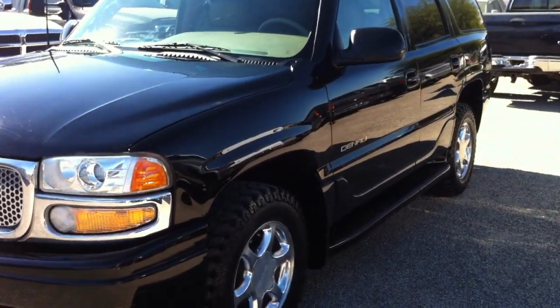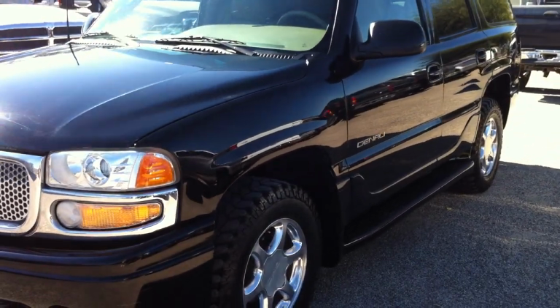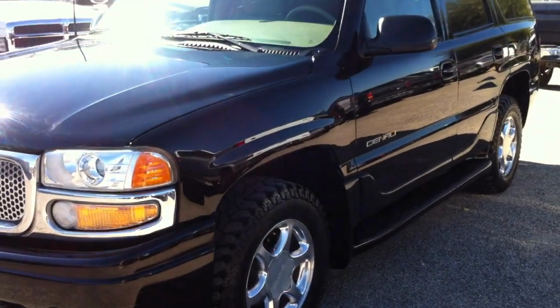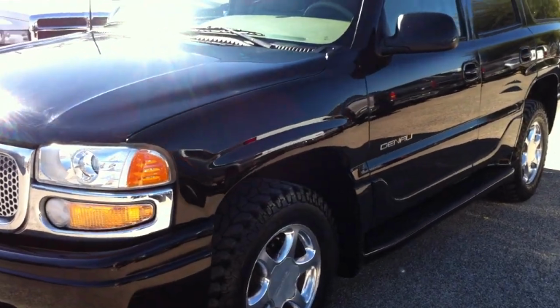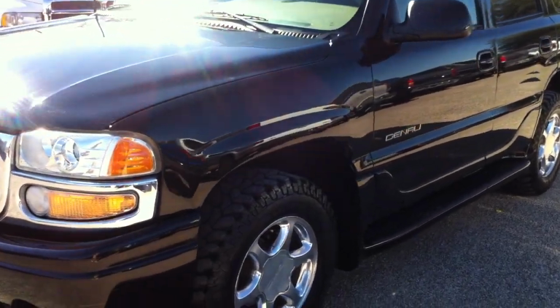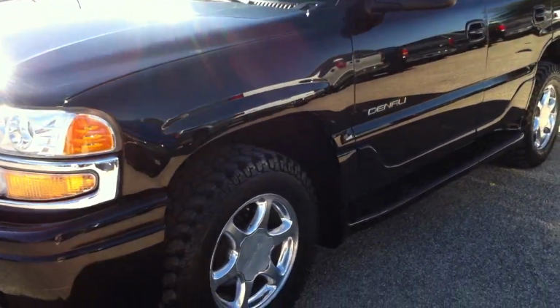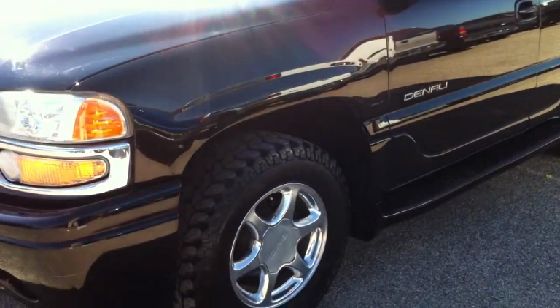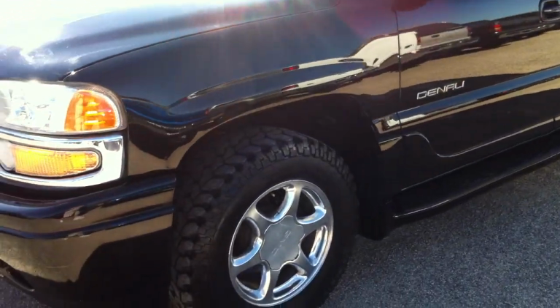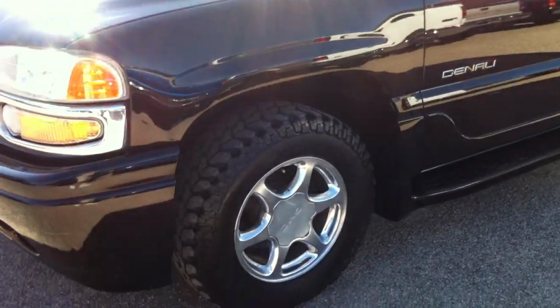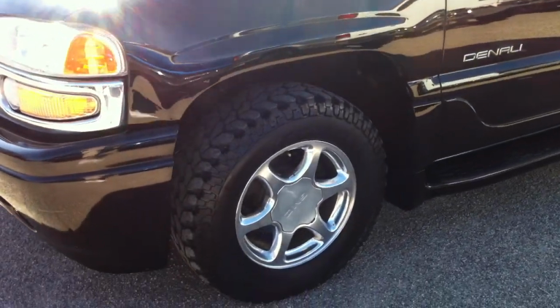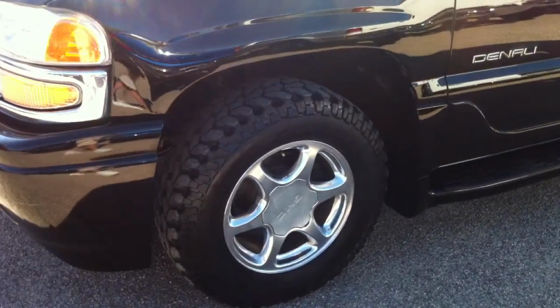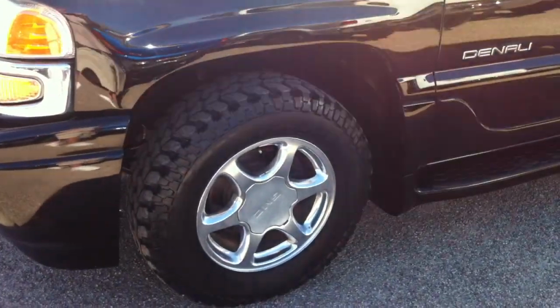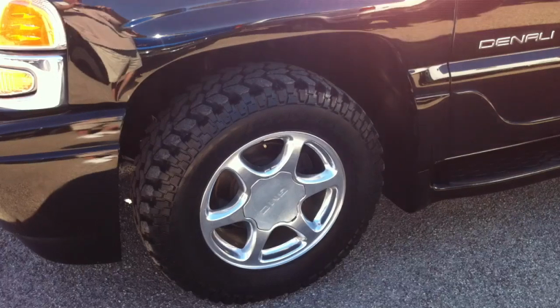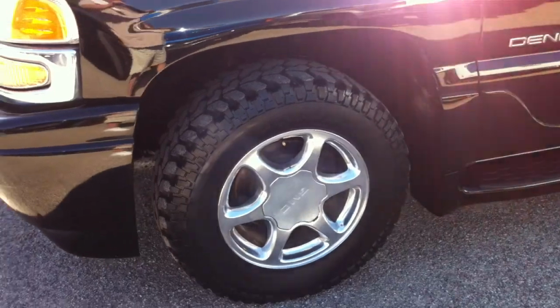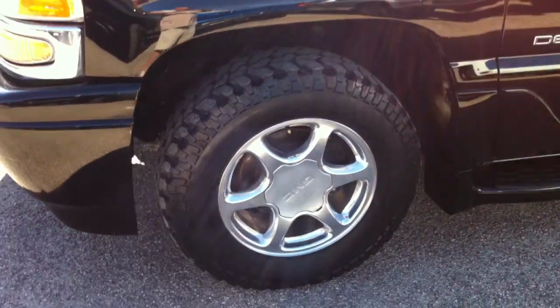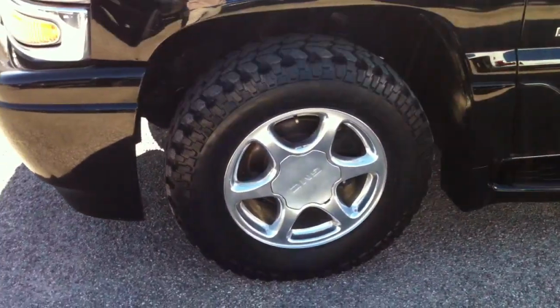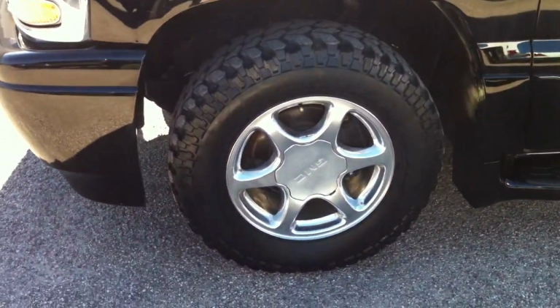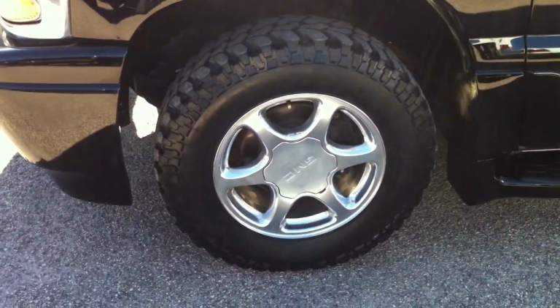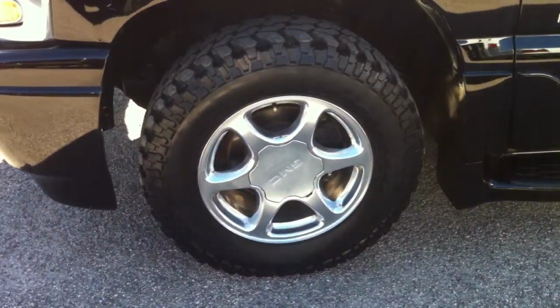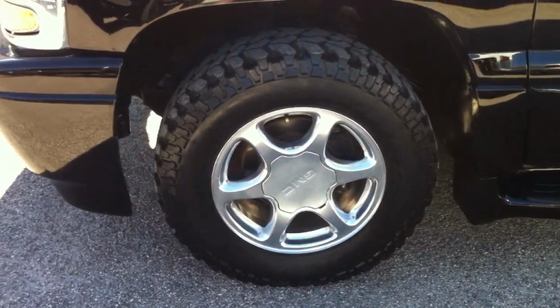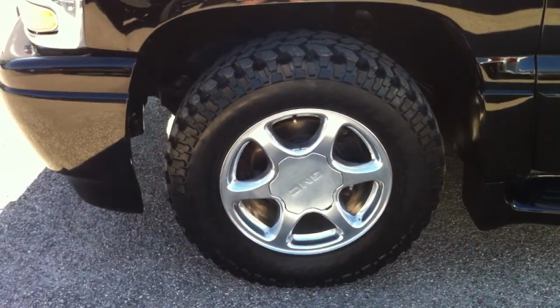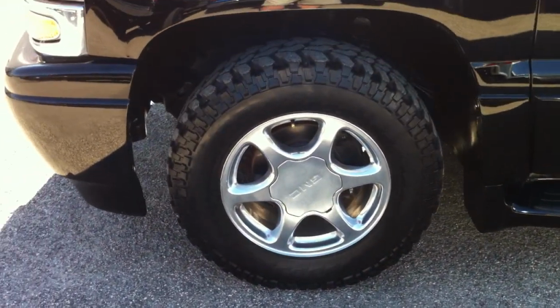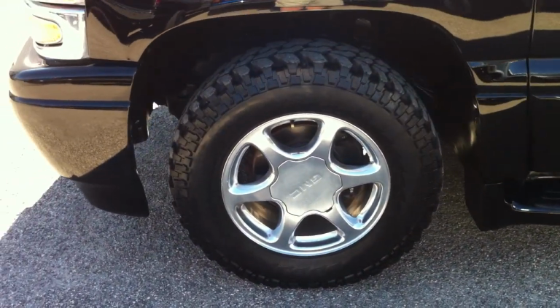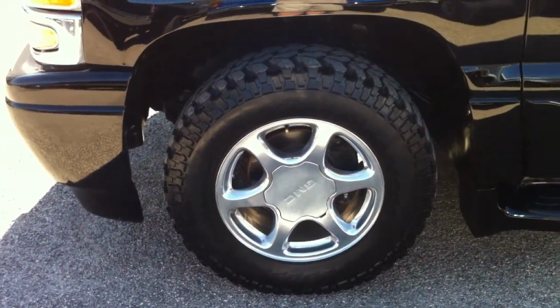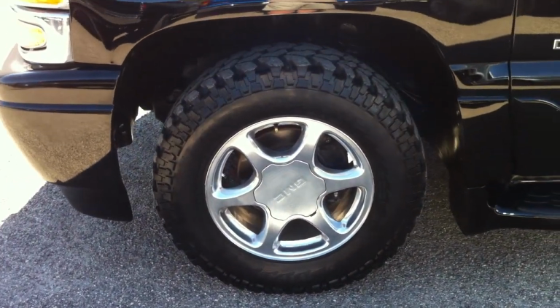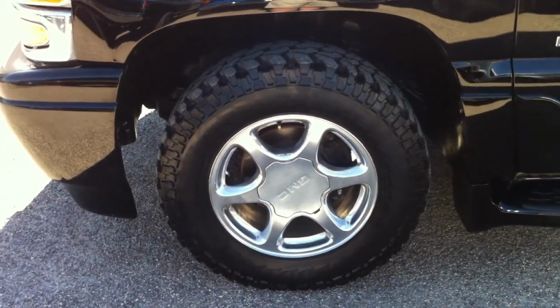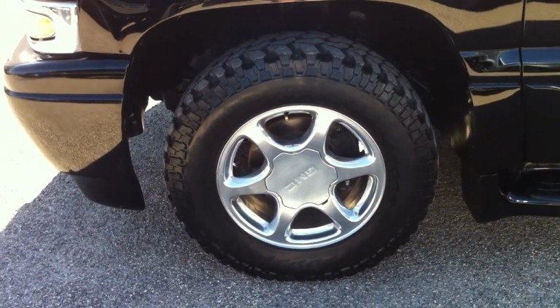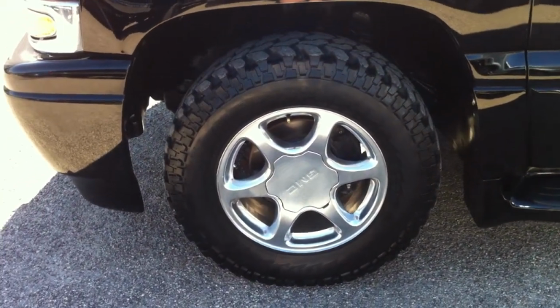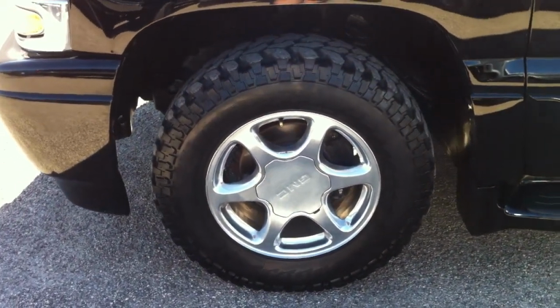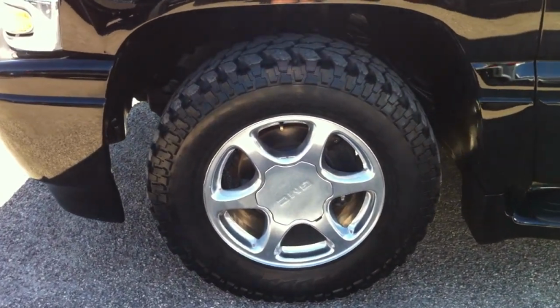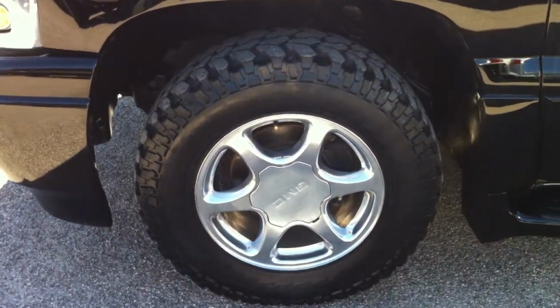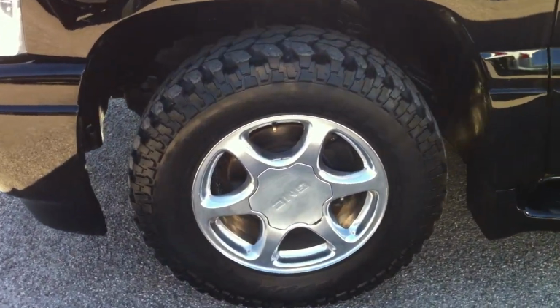That way, if you run a stop sign, you can't say it was a clean title and that means it was a good car.